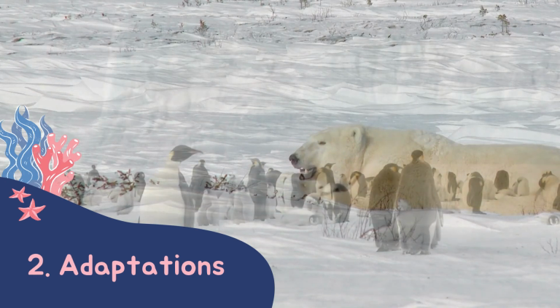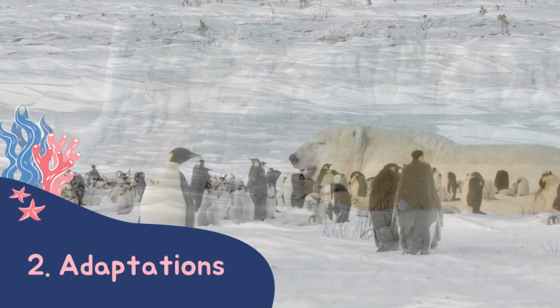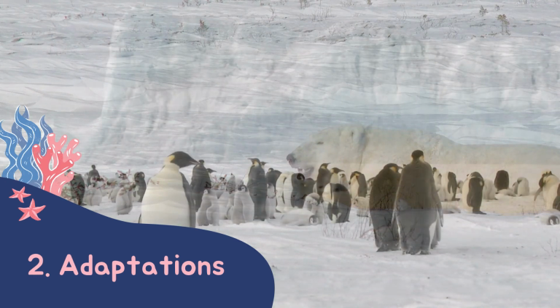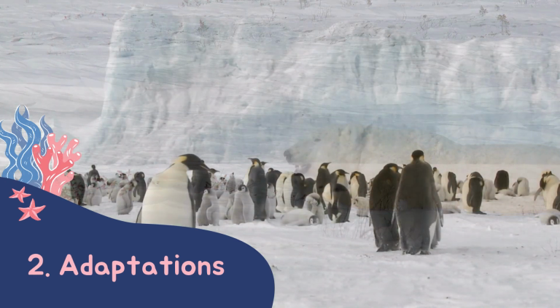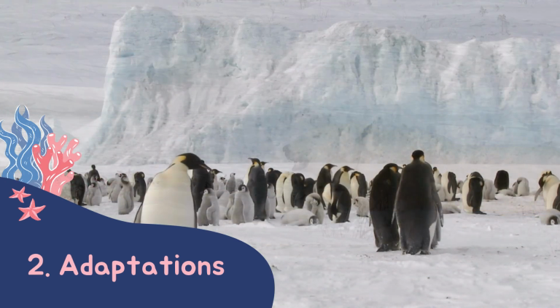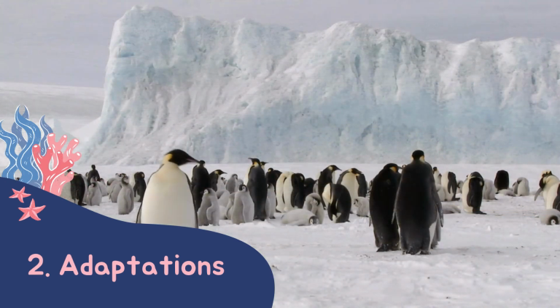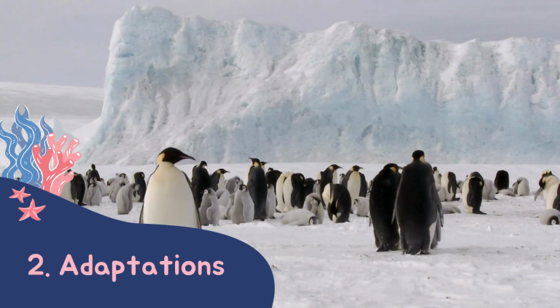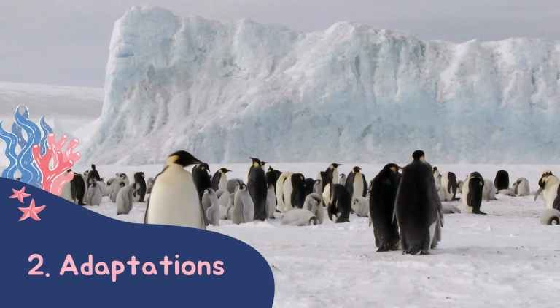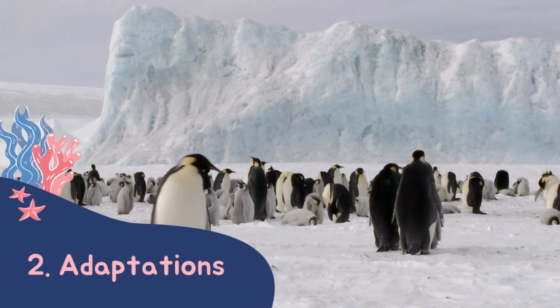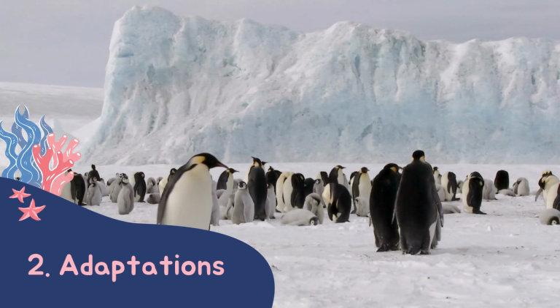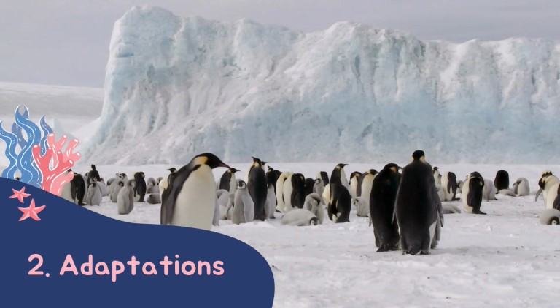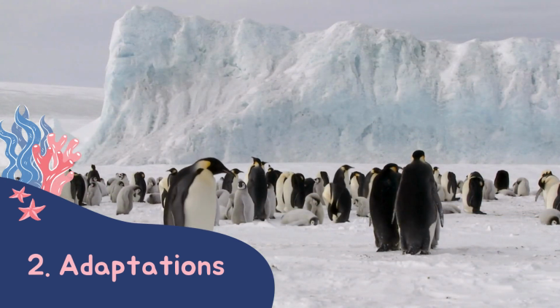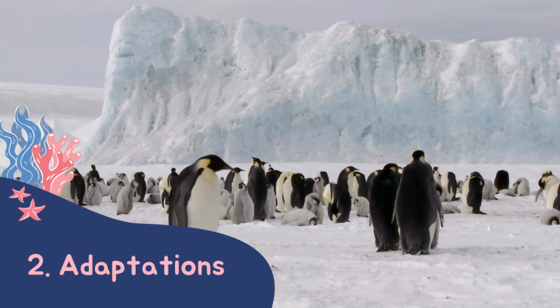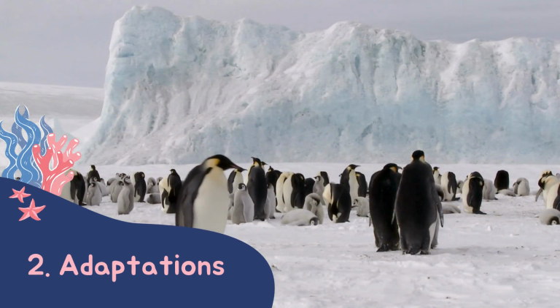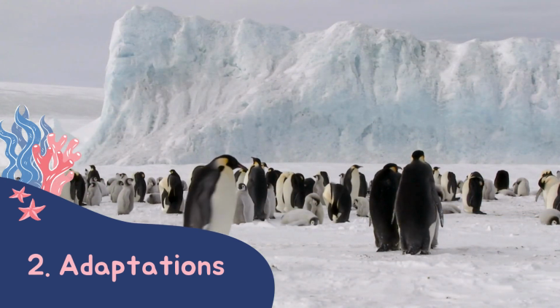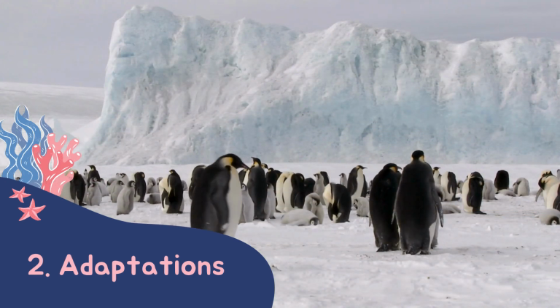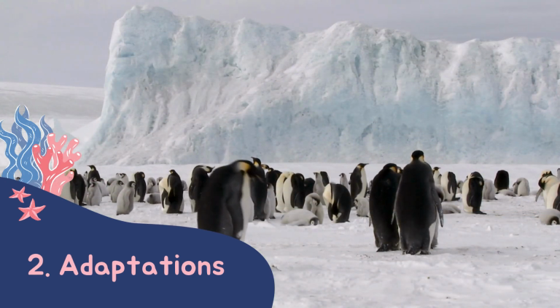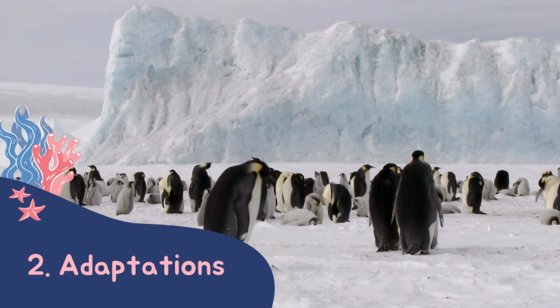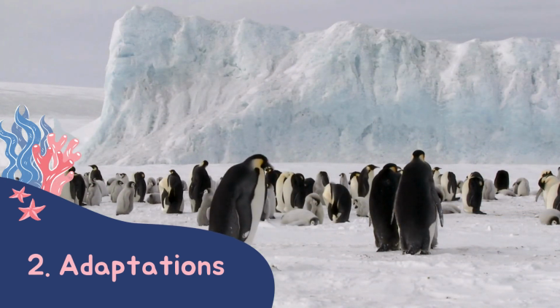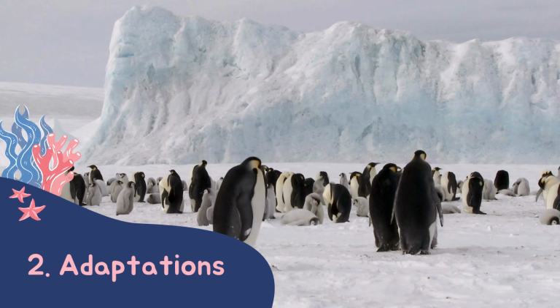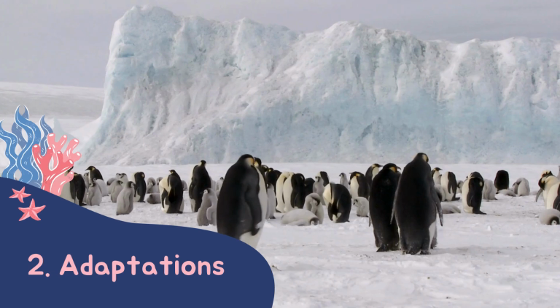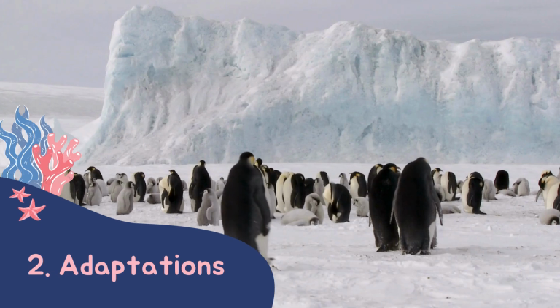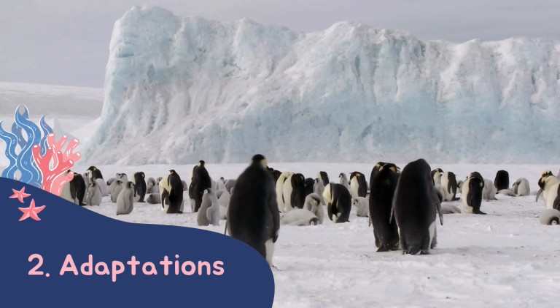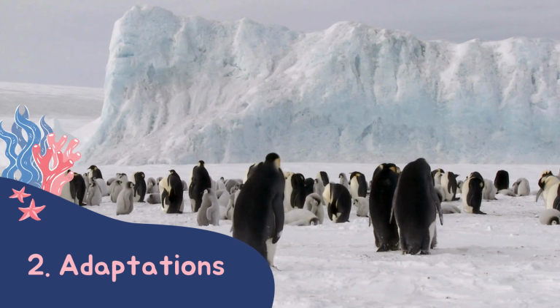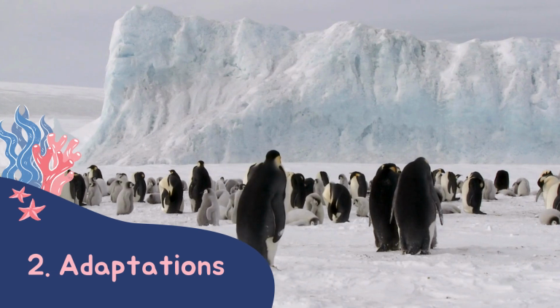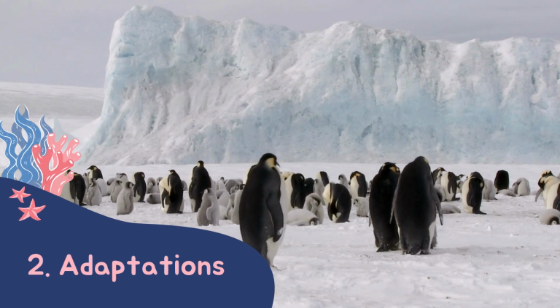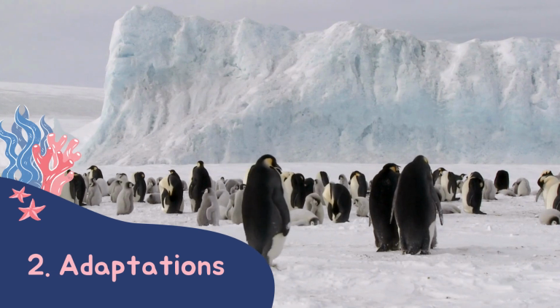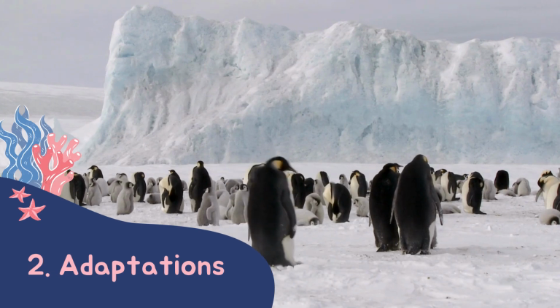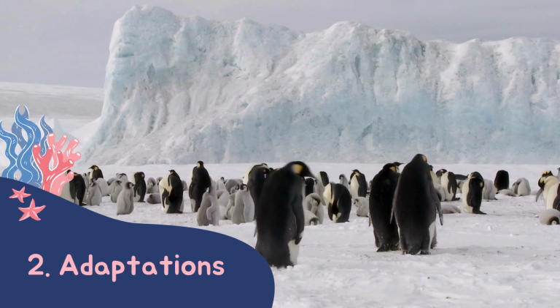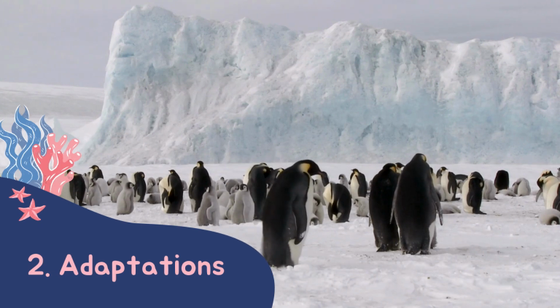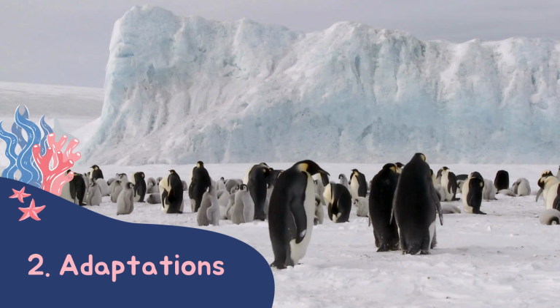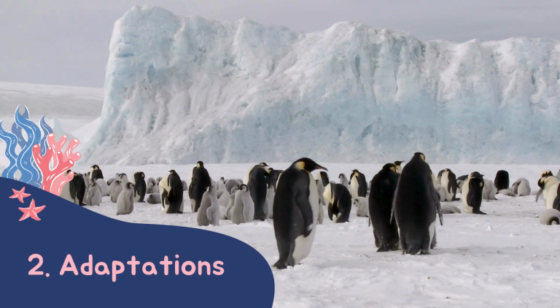Finally, some have behaviours that help keep them warm, such as huddling together to share the heat.